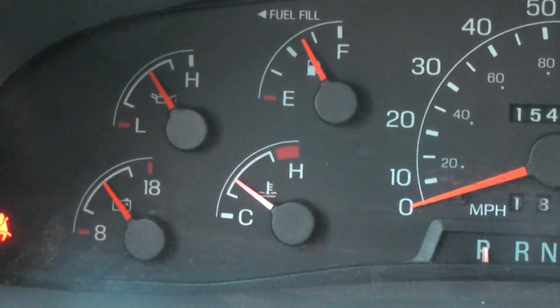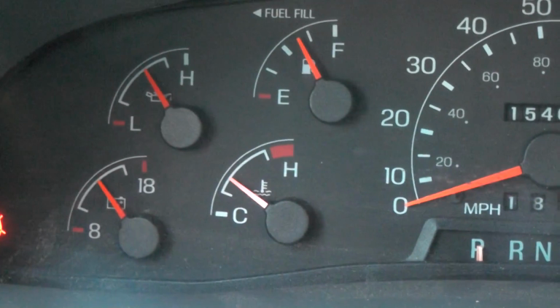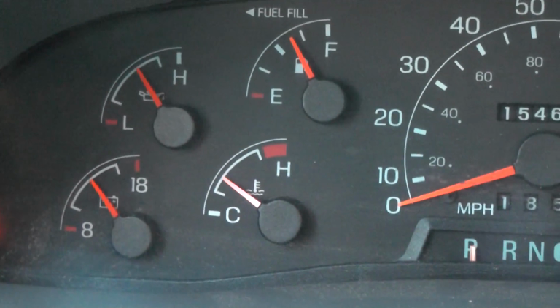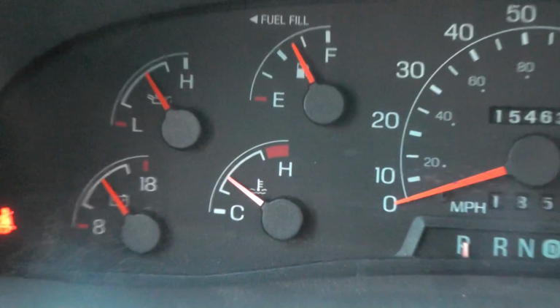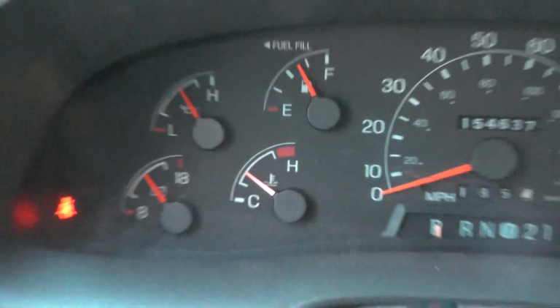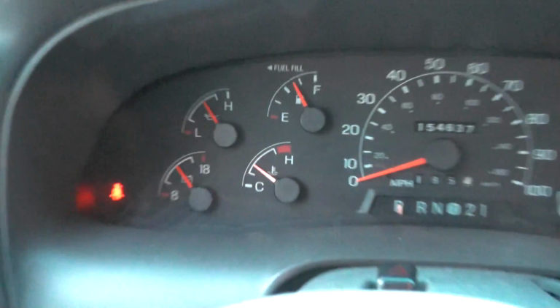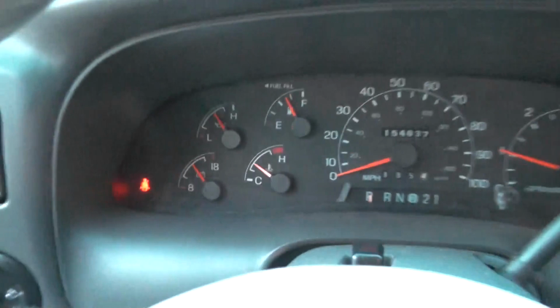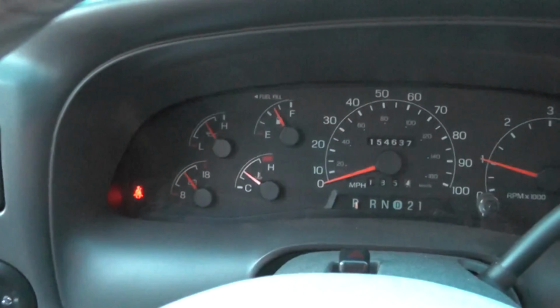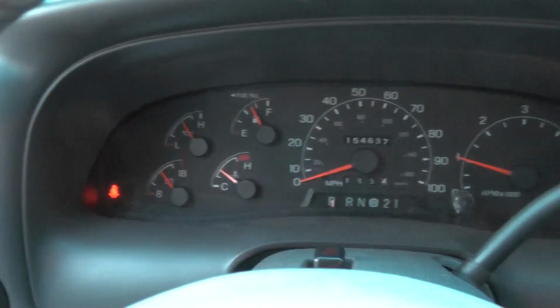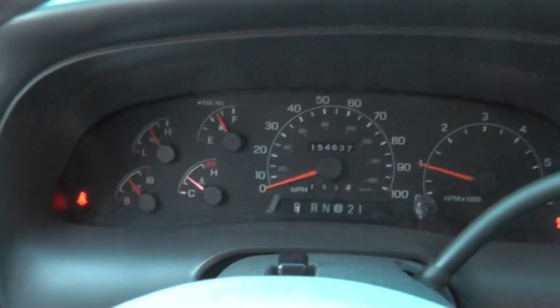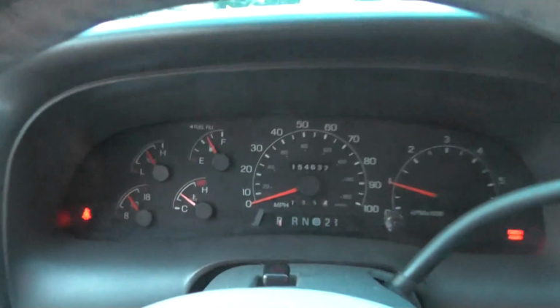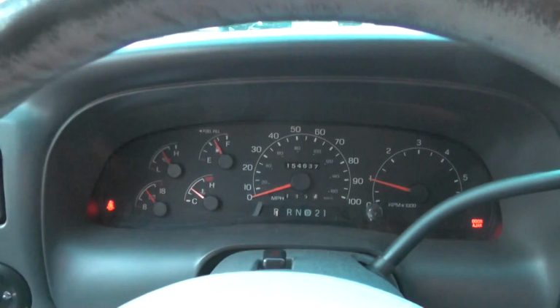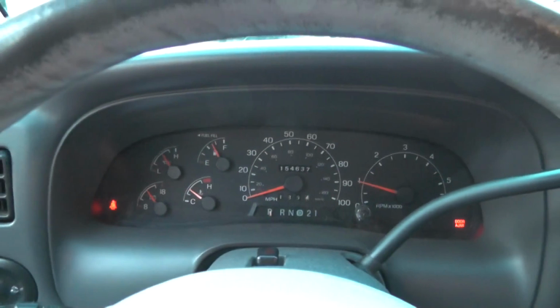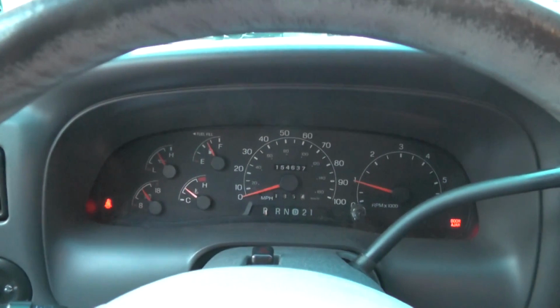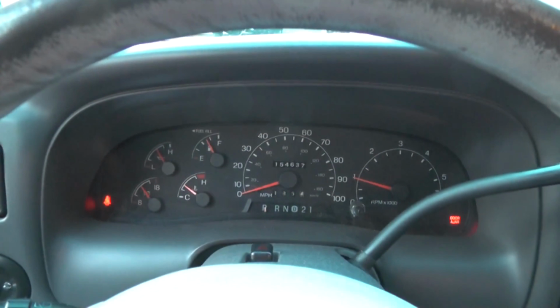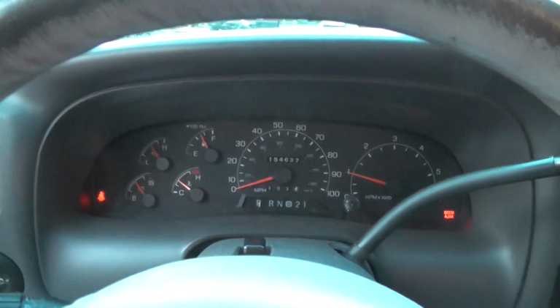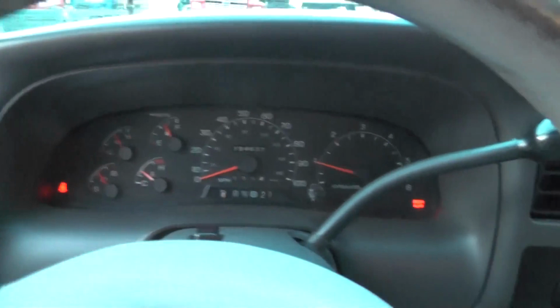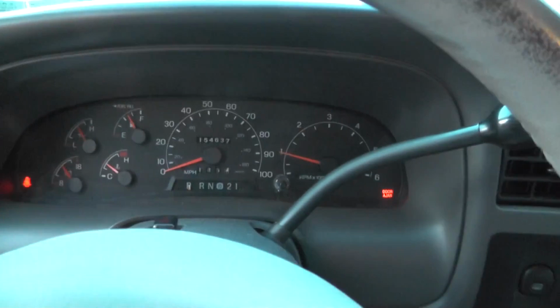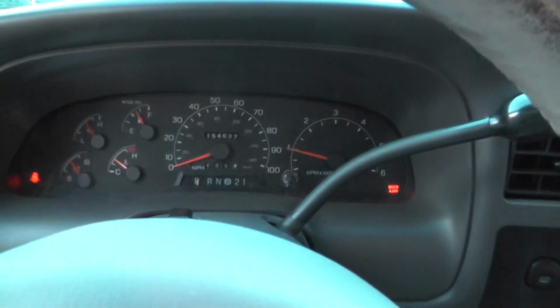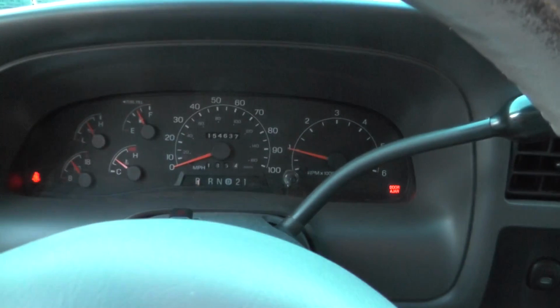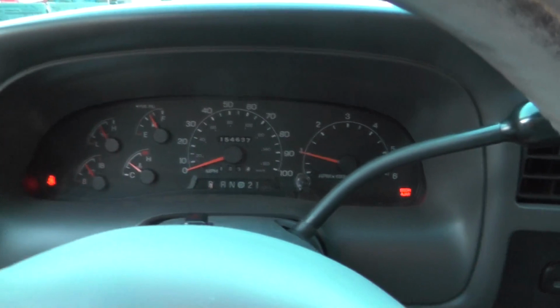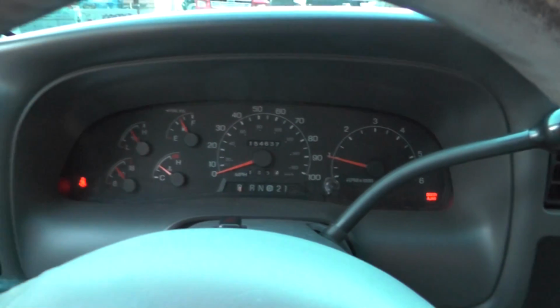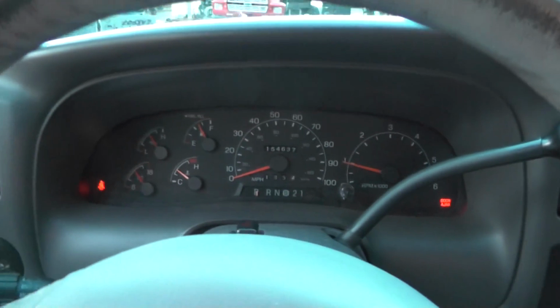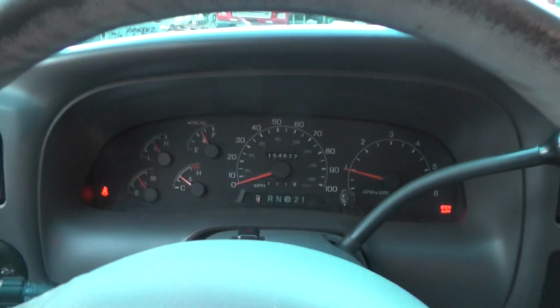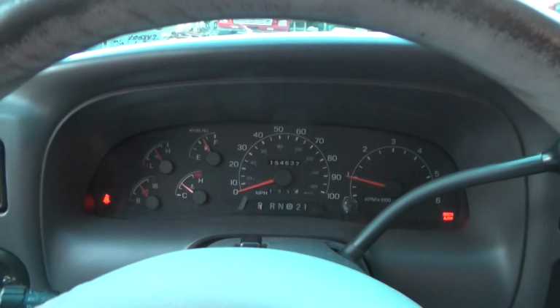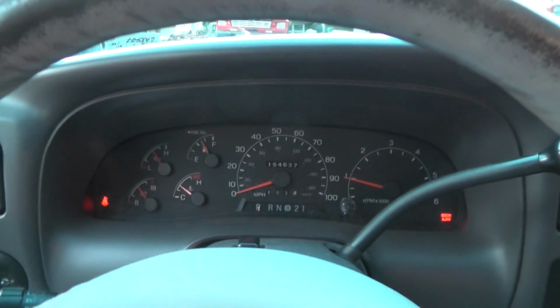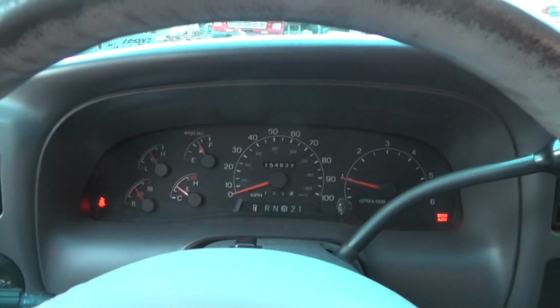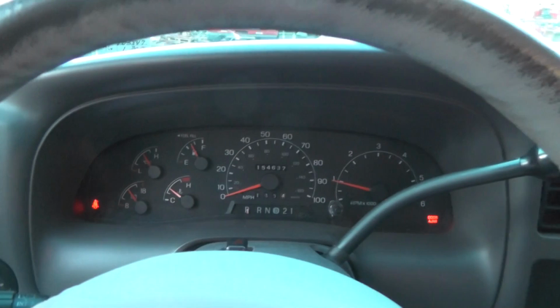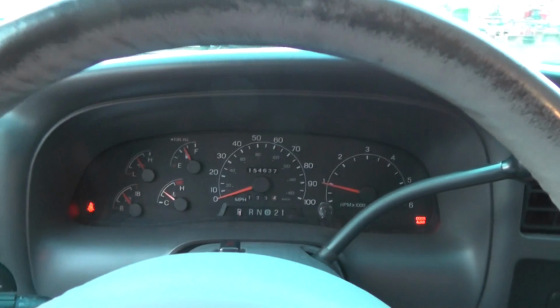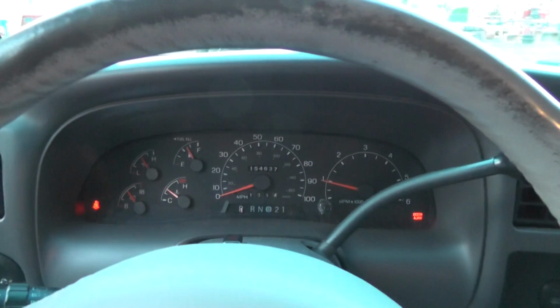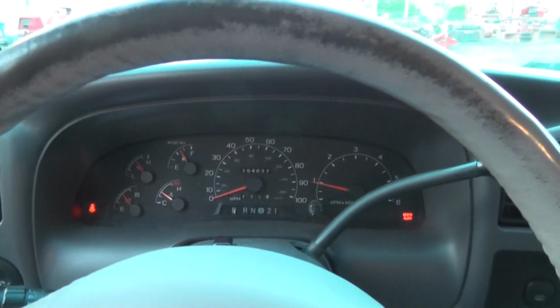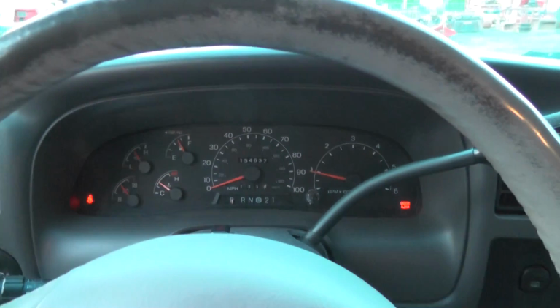Sounds funny — sounds like it's running, it's revving too high. I guess that's just the extra two cylinders.